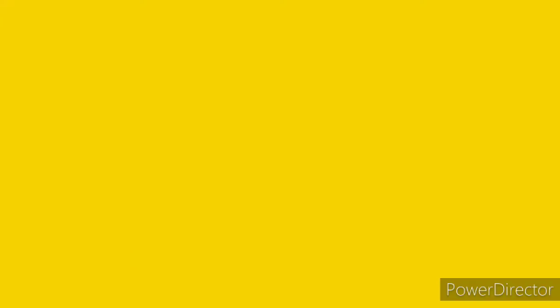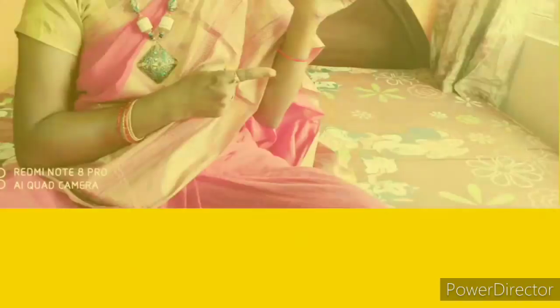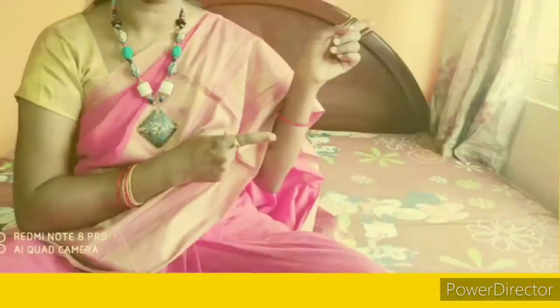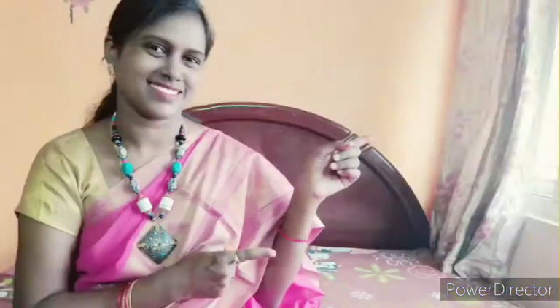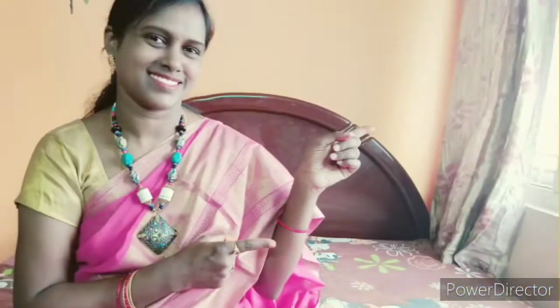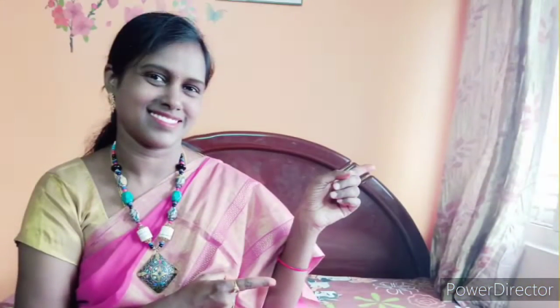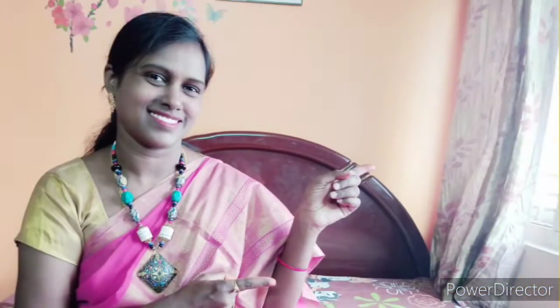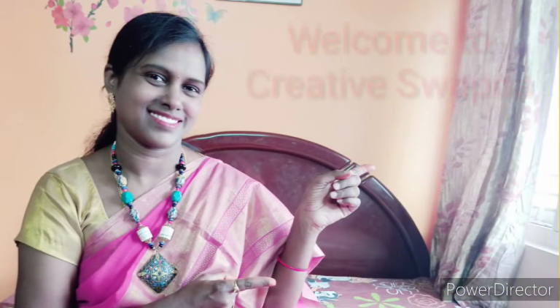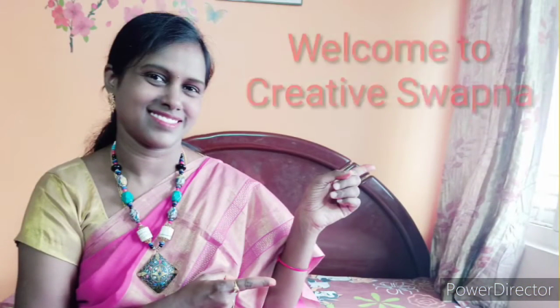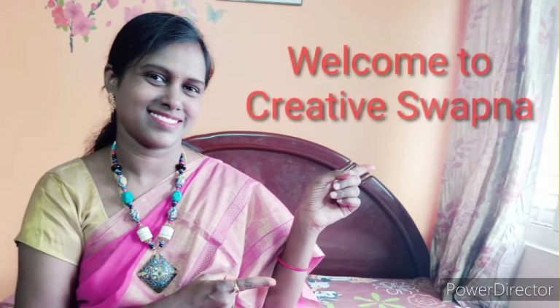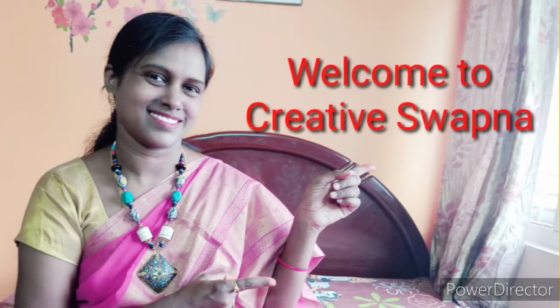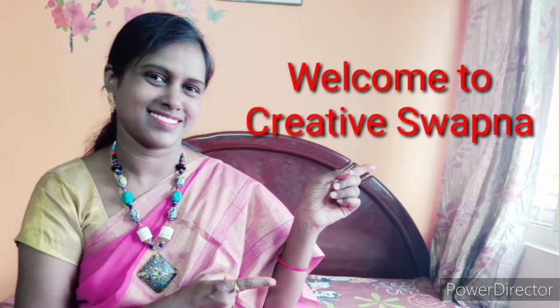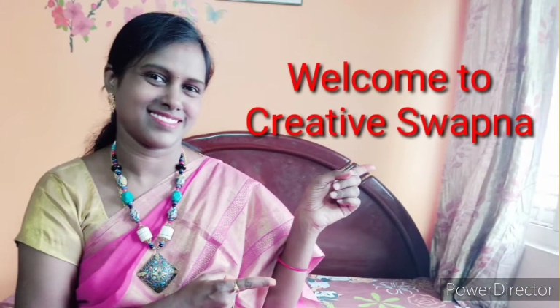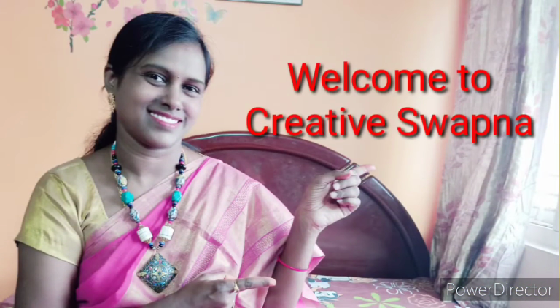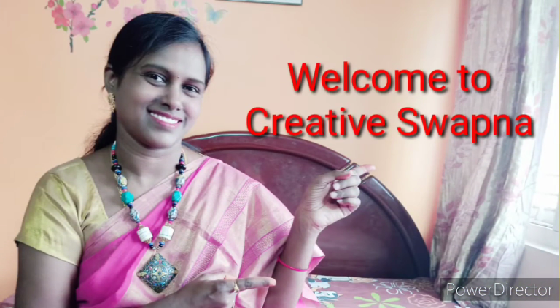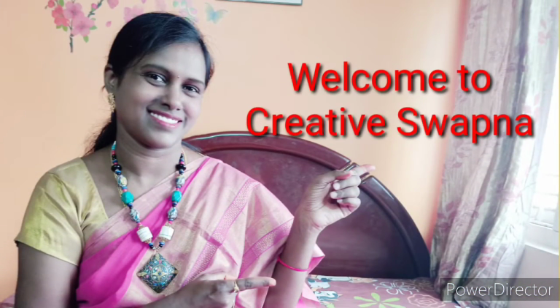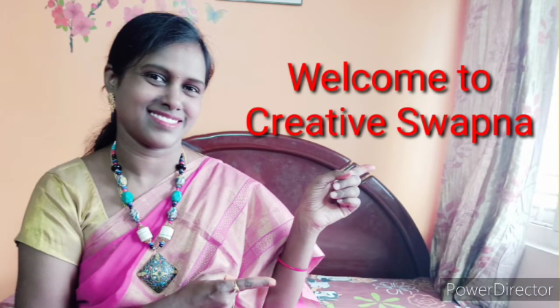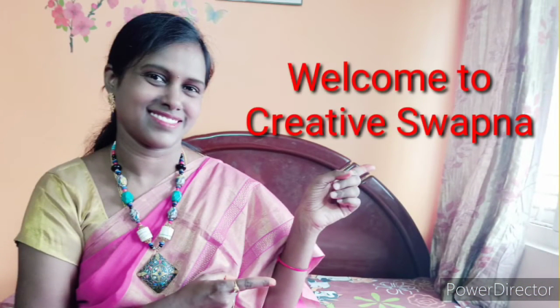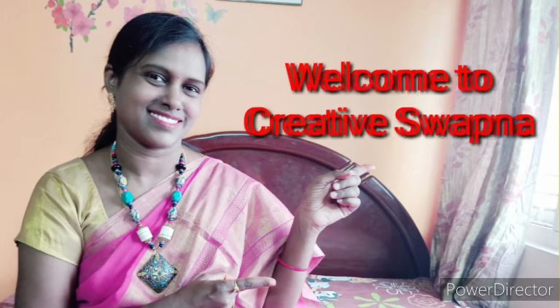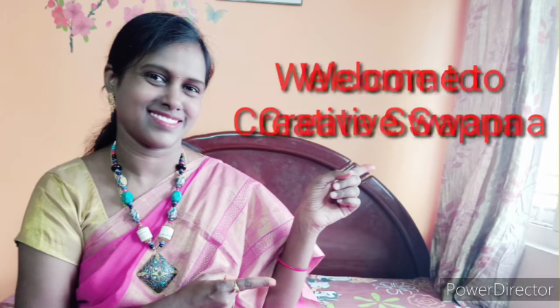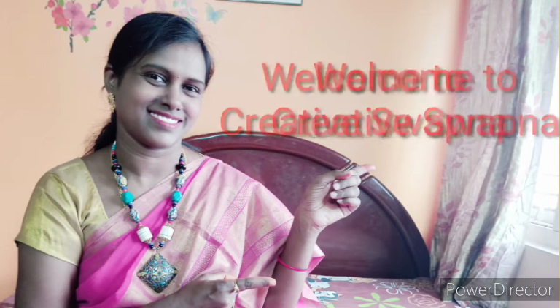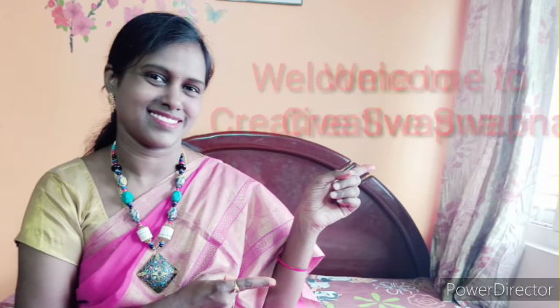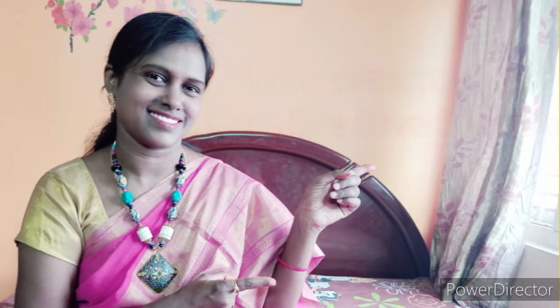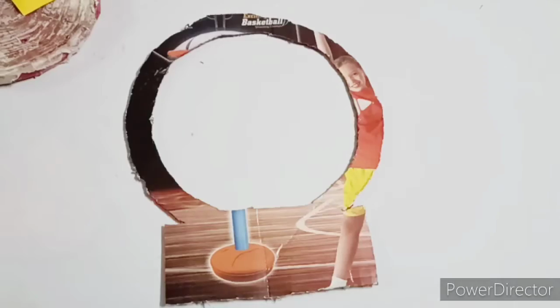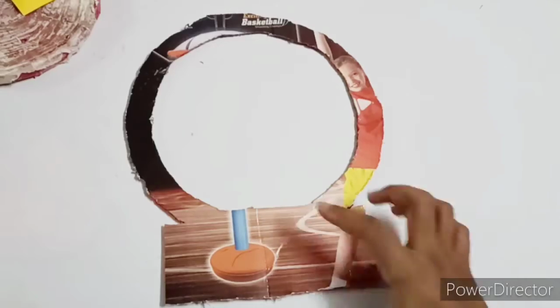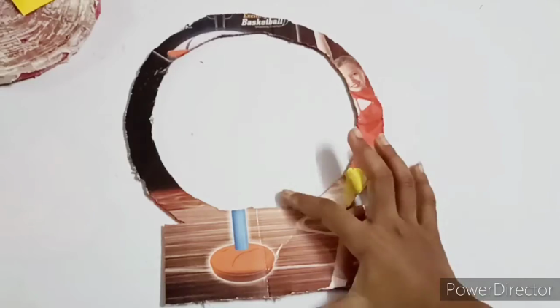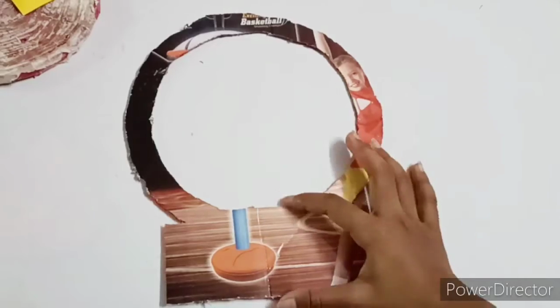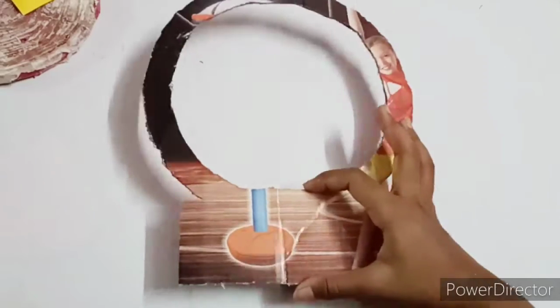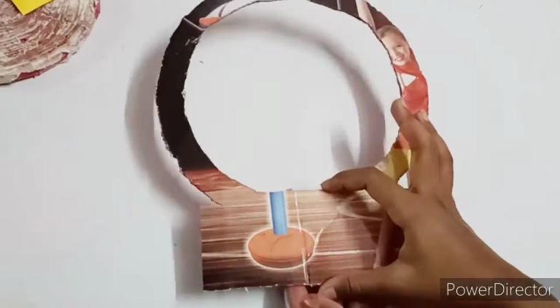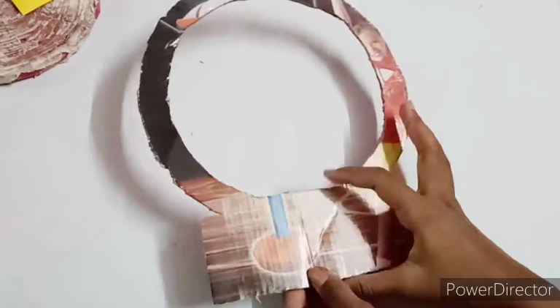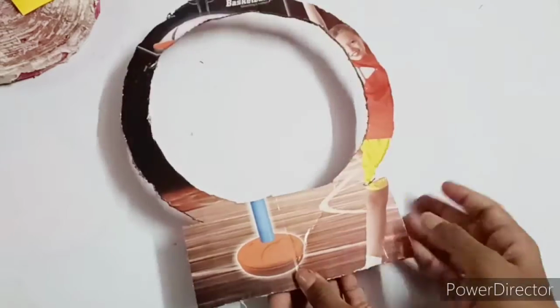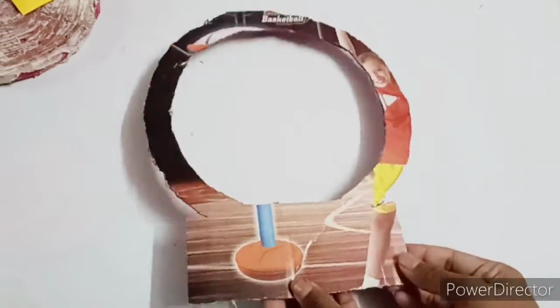Hi friends, welcome to my channel. Today I am going to show you a background decoration for Ganesh.